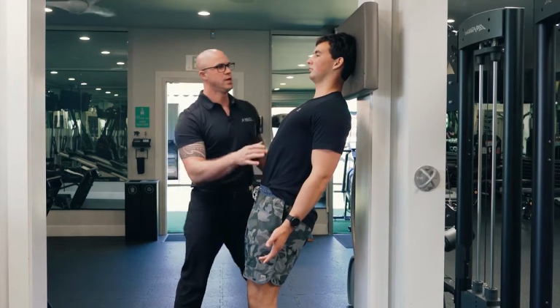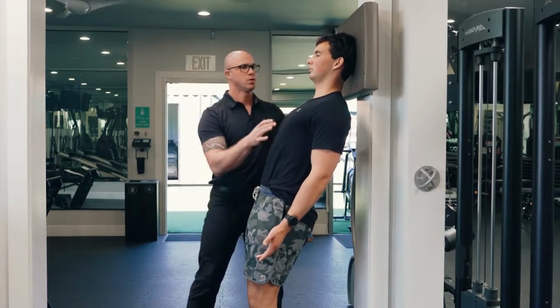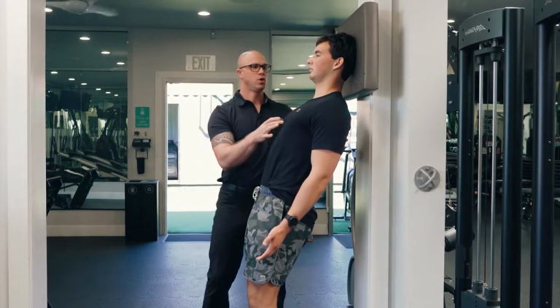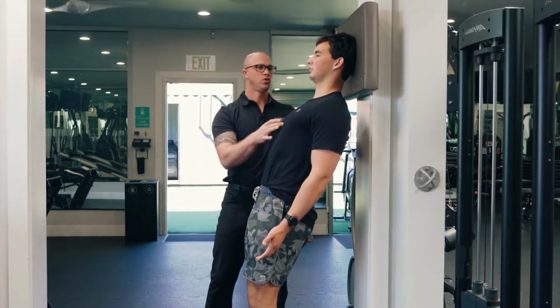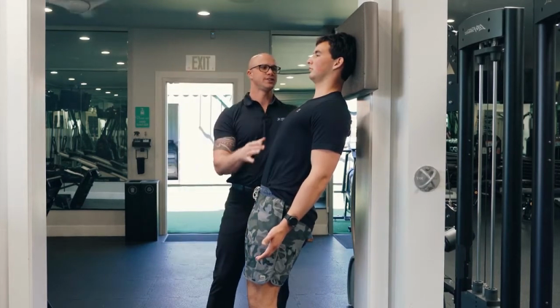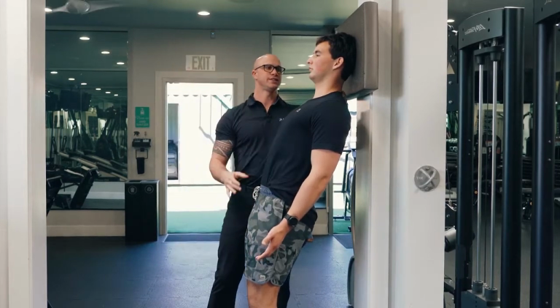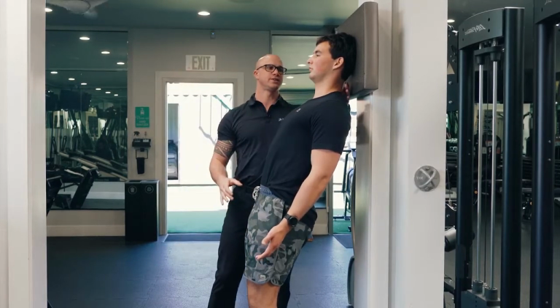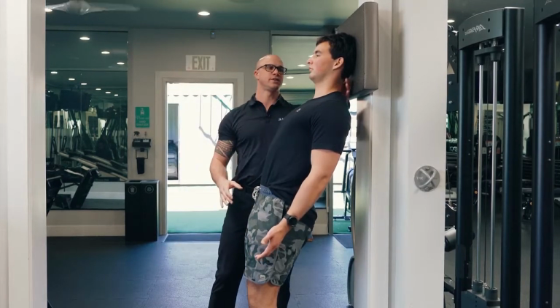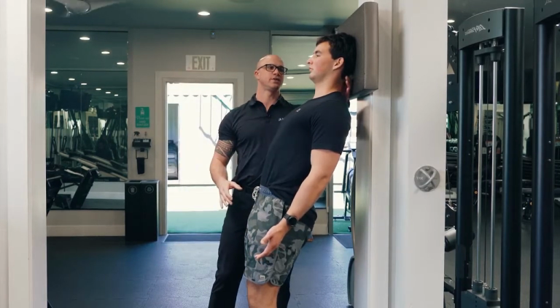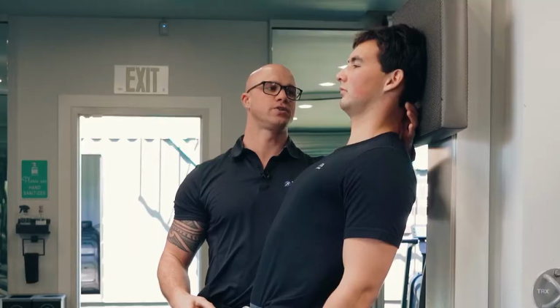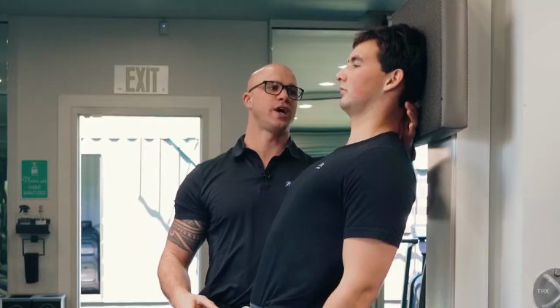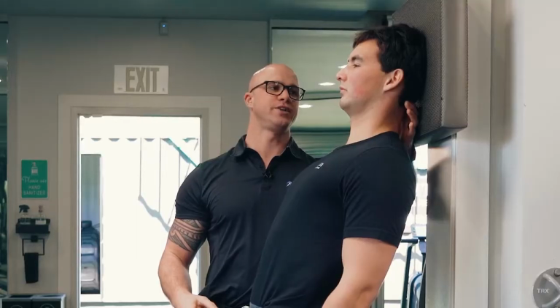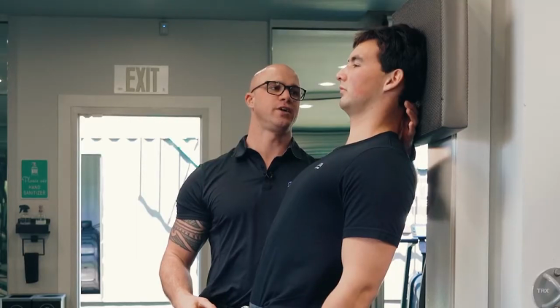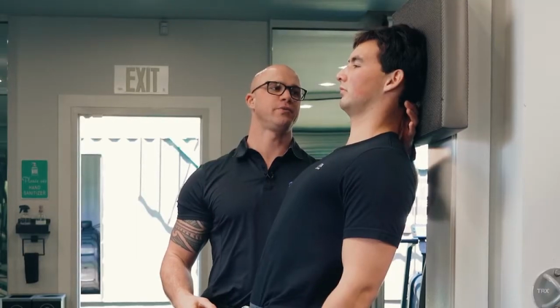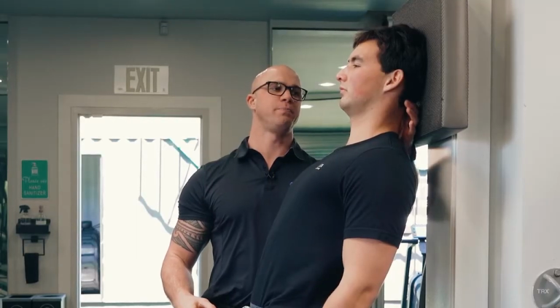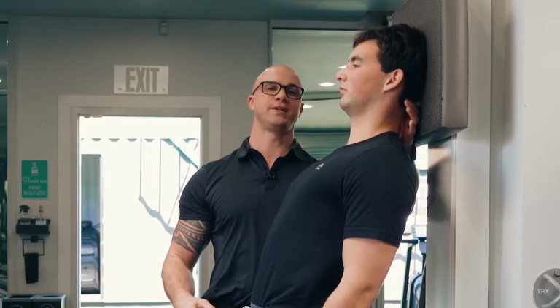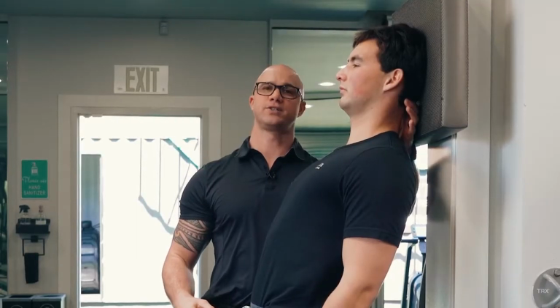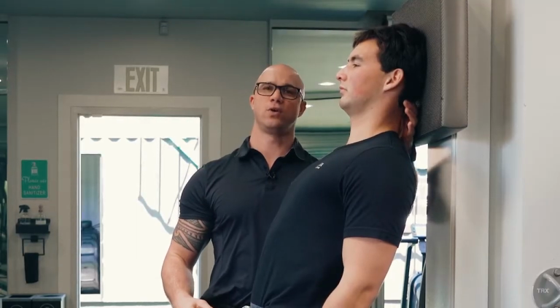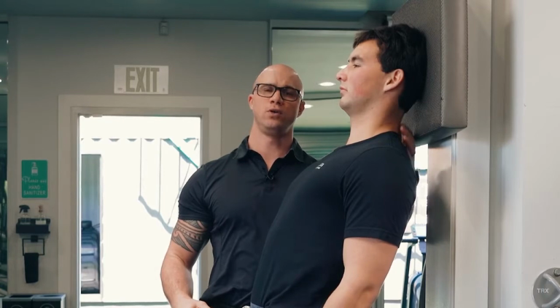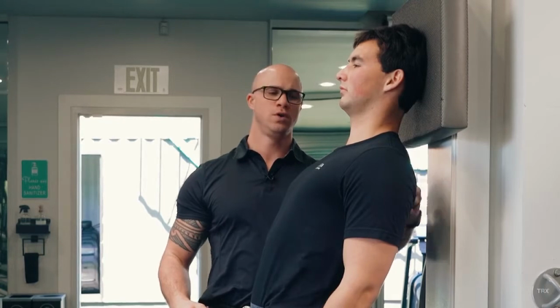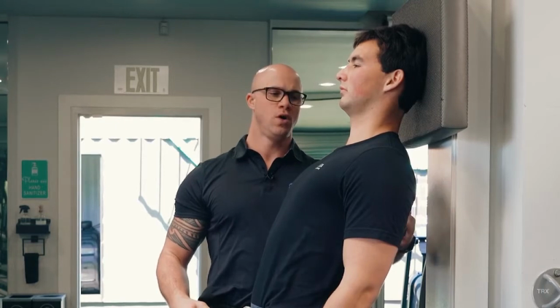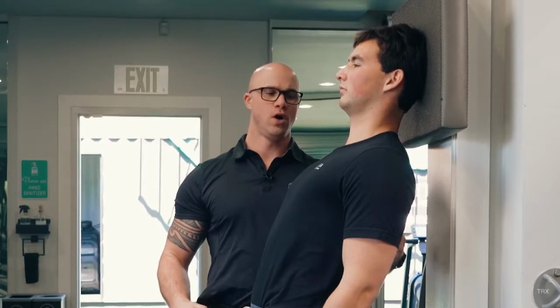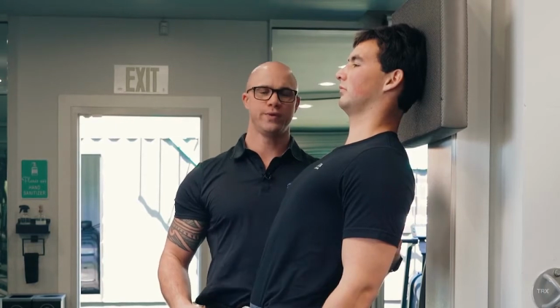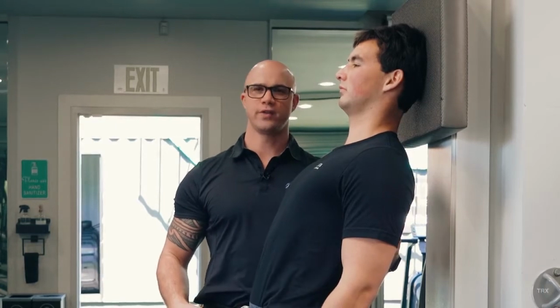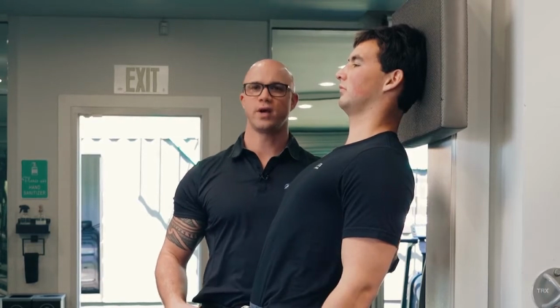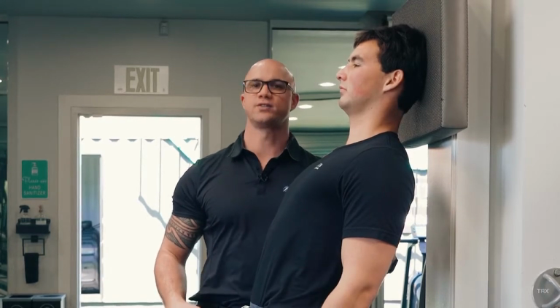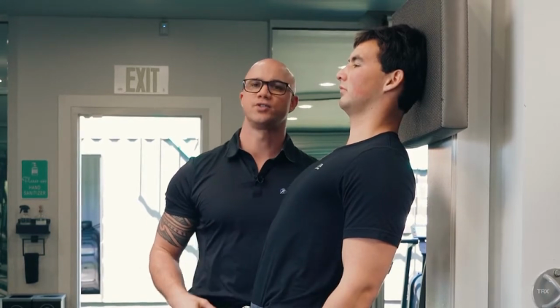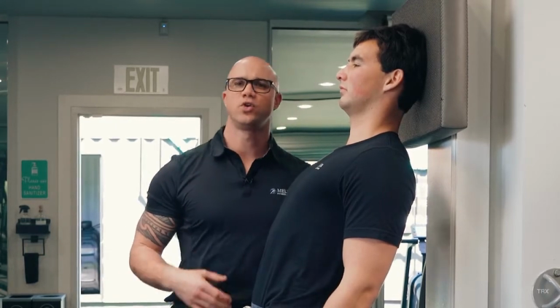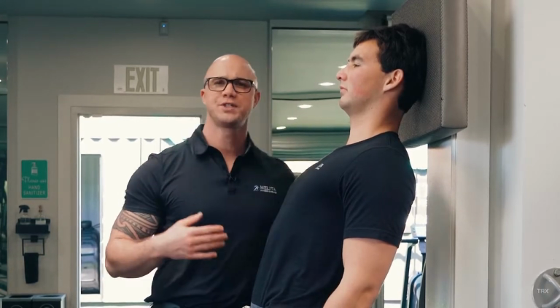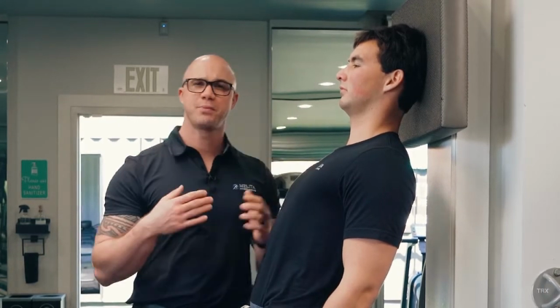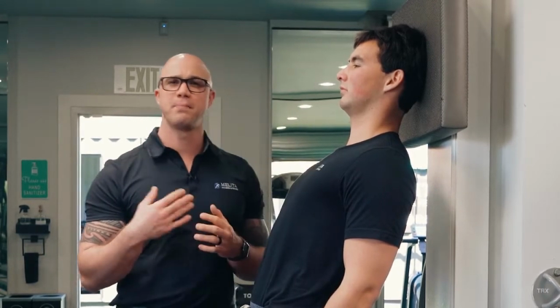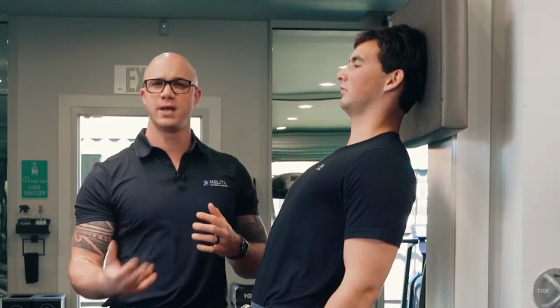We're going to hold this nice contraction here from the base of the skull all the way down the erectors. You should hold this for about a minute.